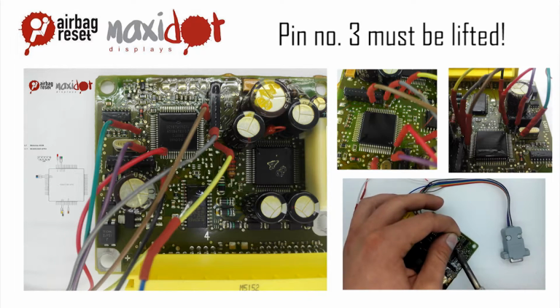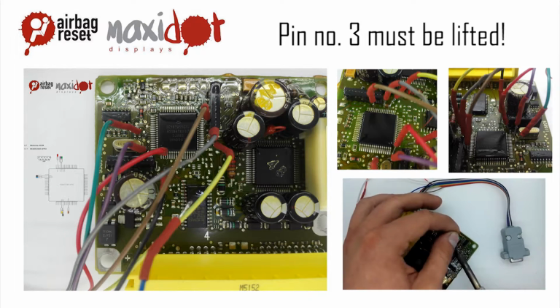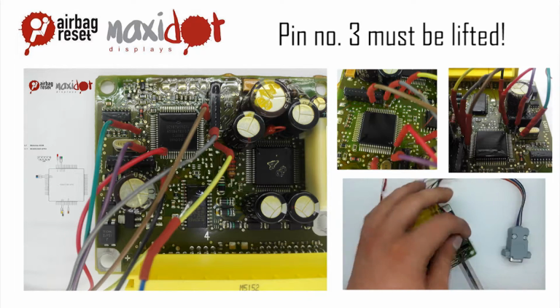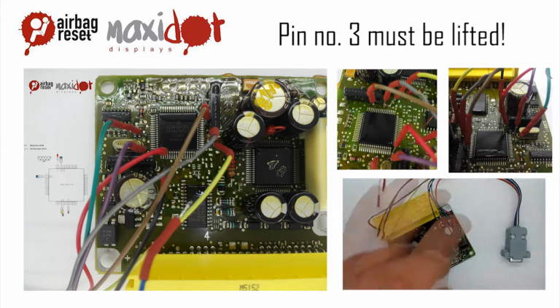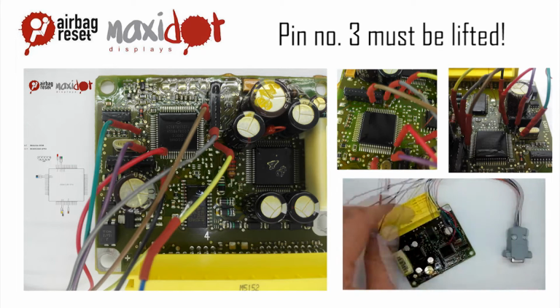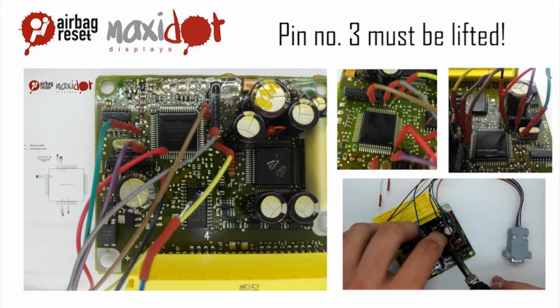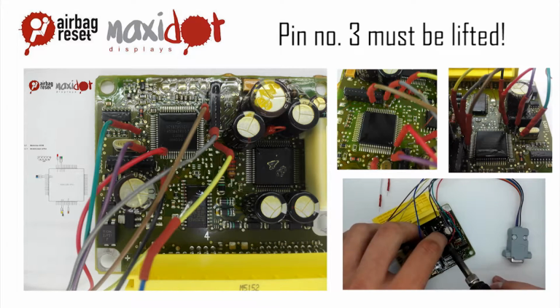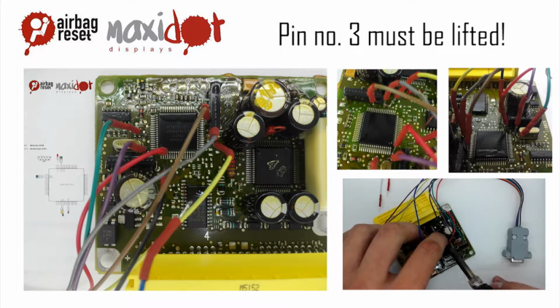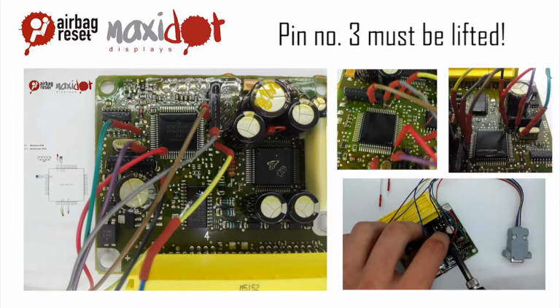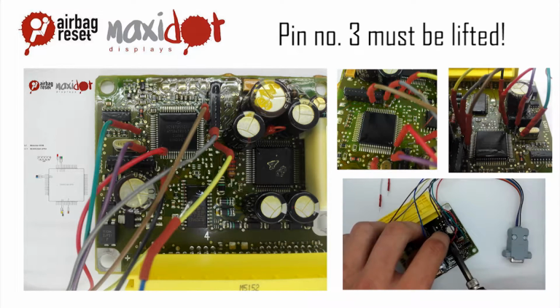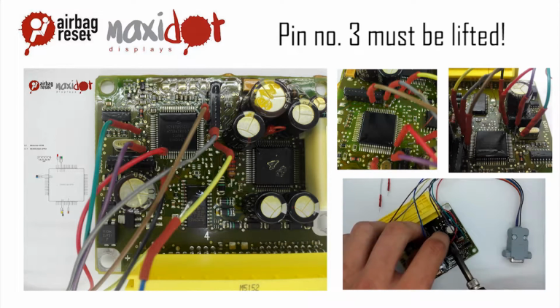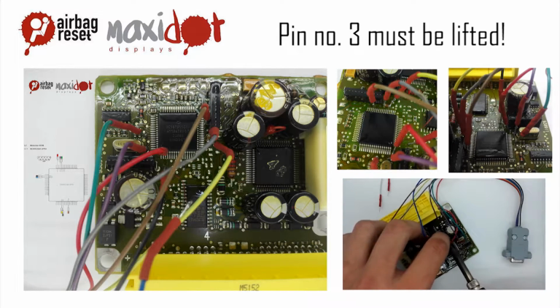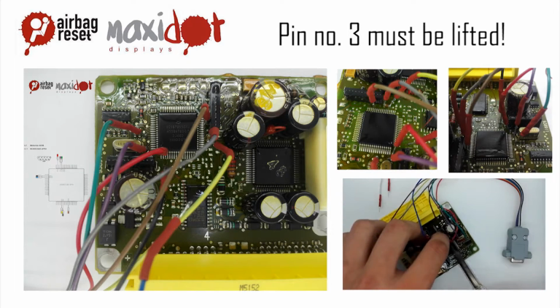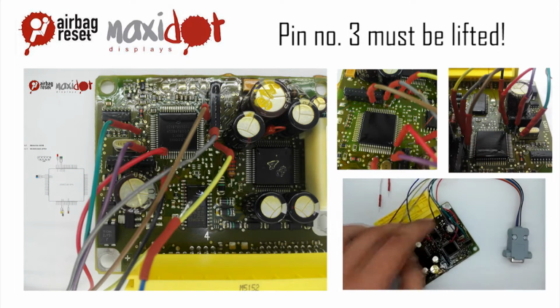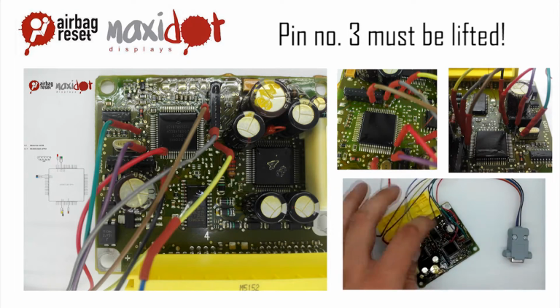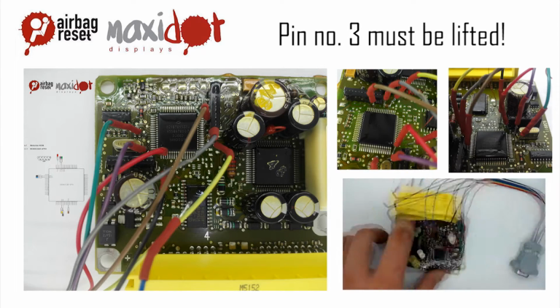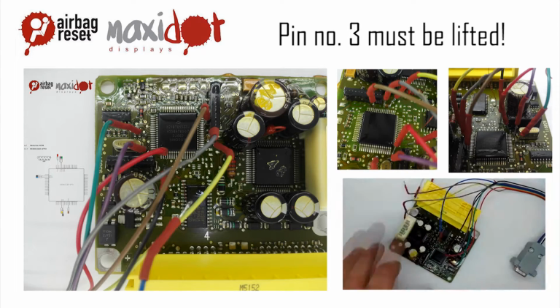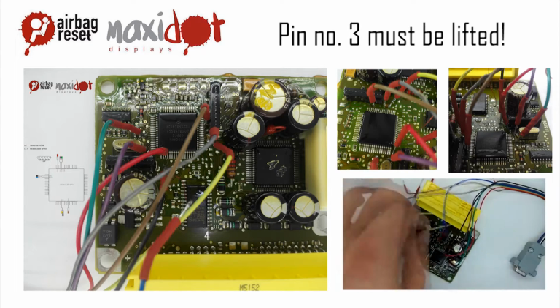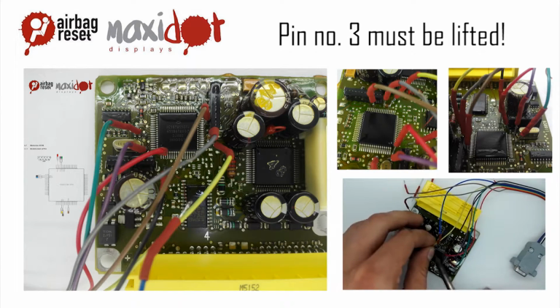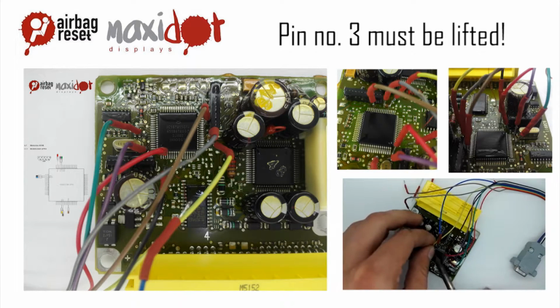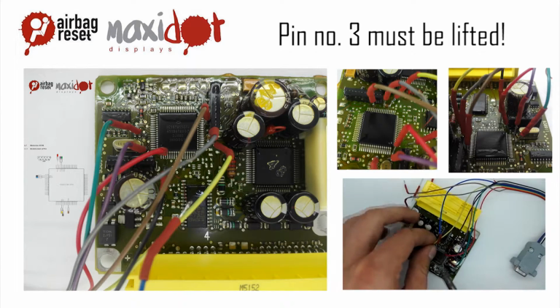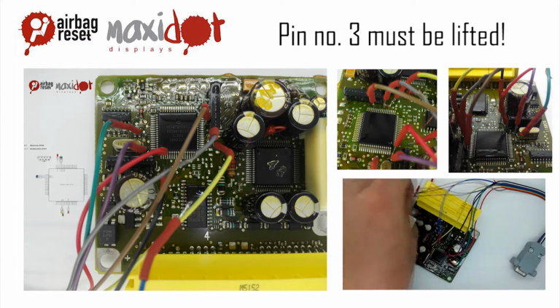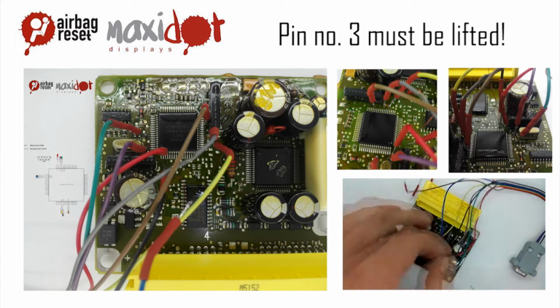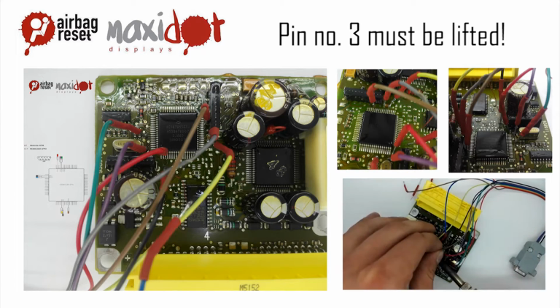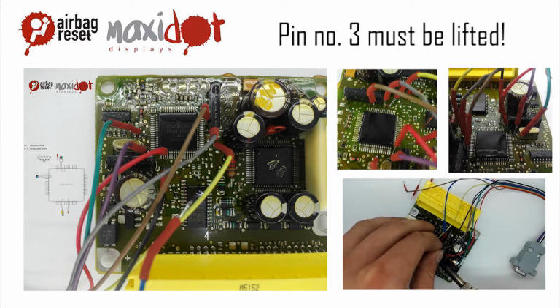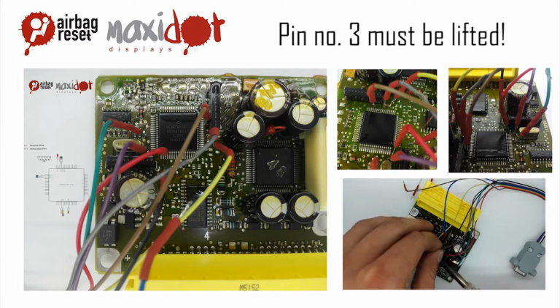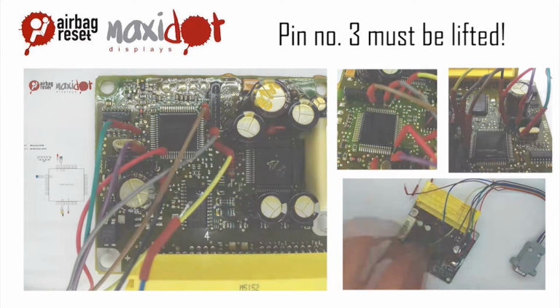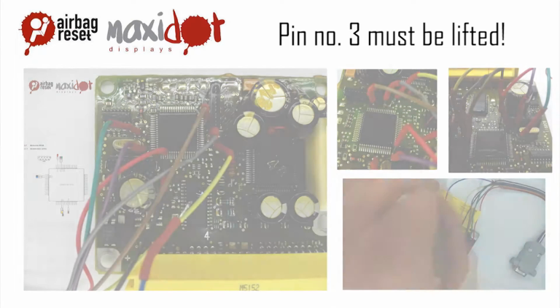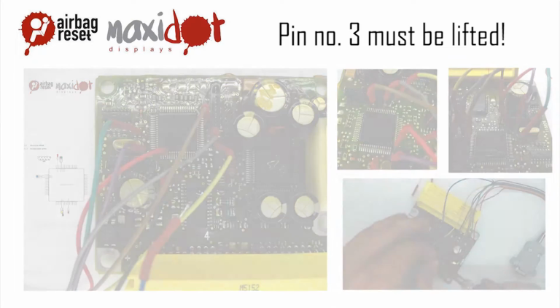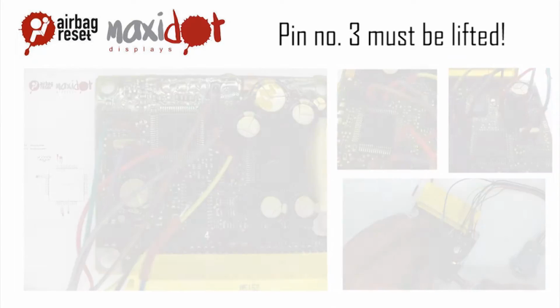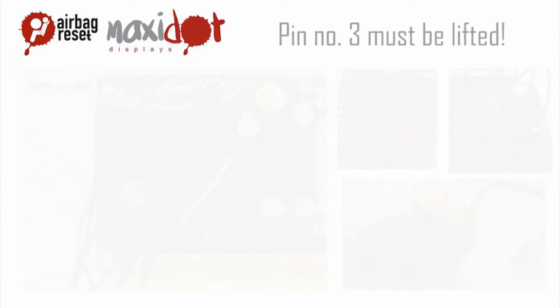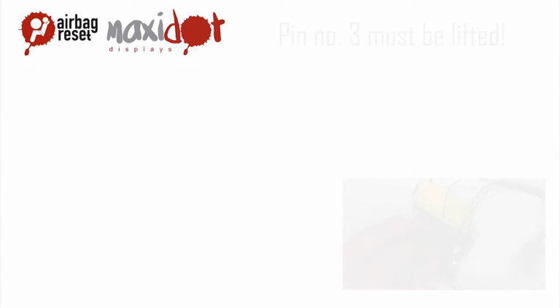Check the connection and remove possible cut-offs or loose connections. Then connect to the programmer.